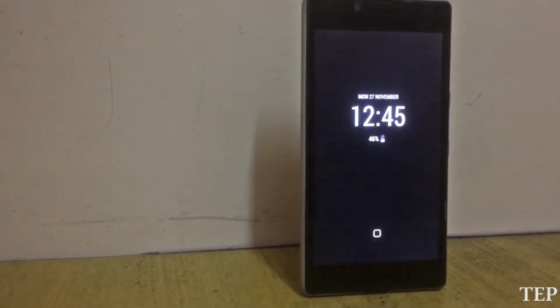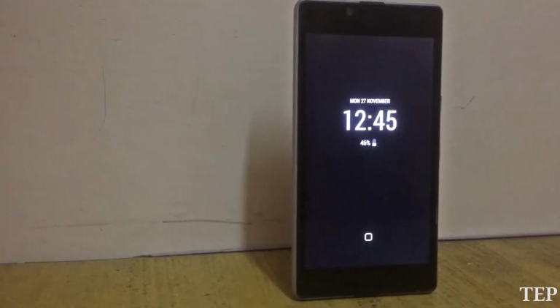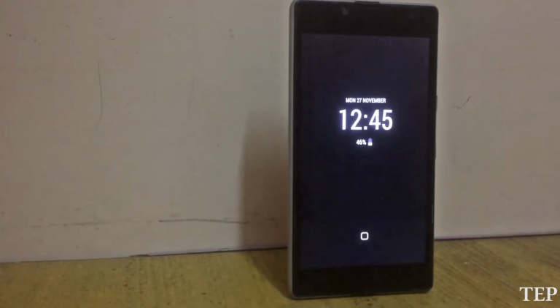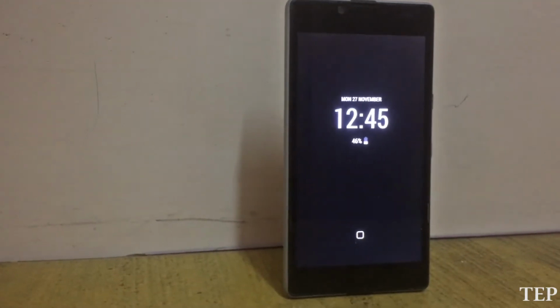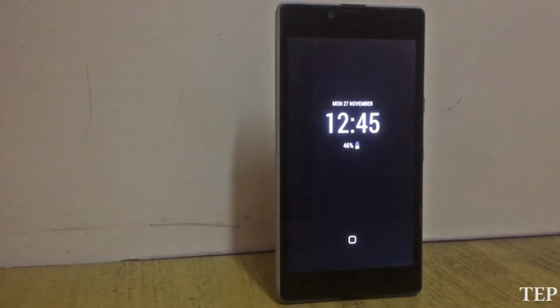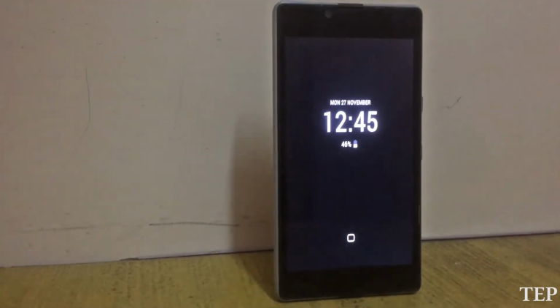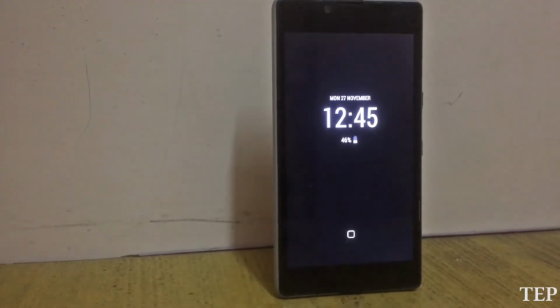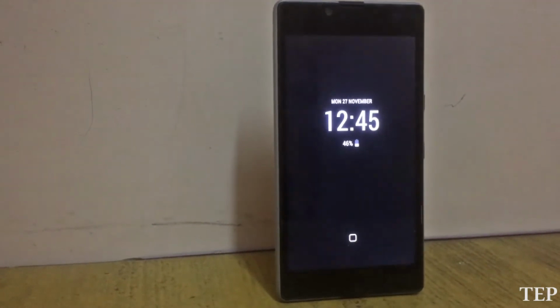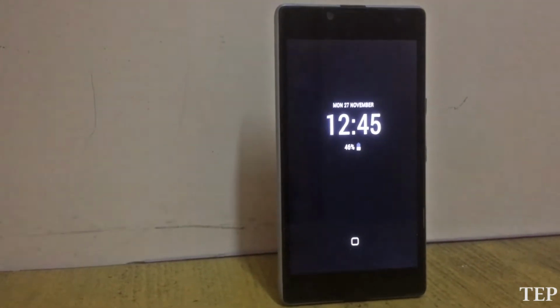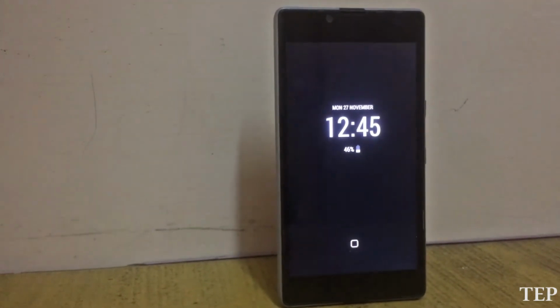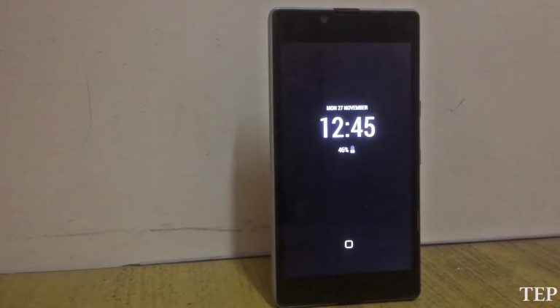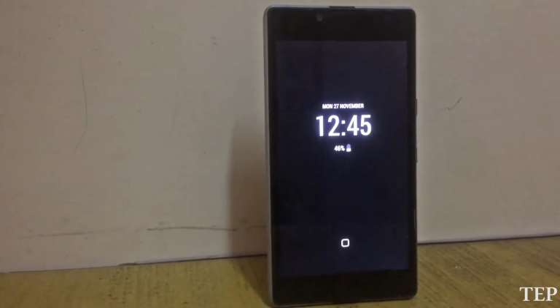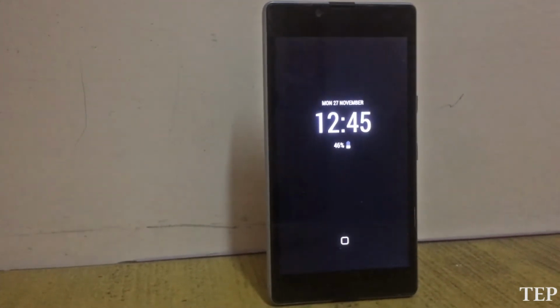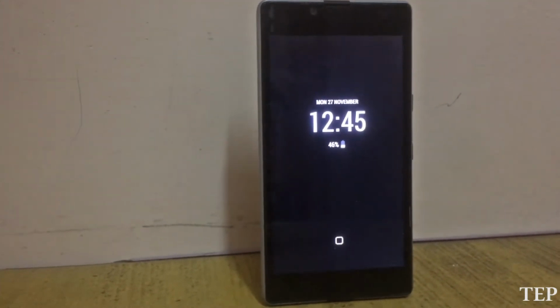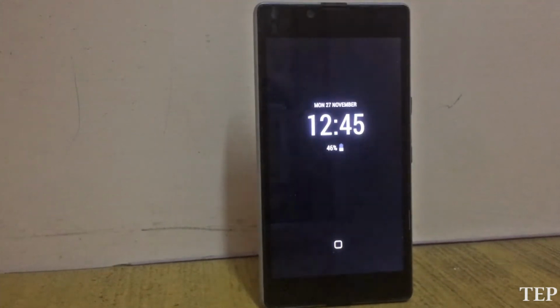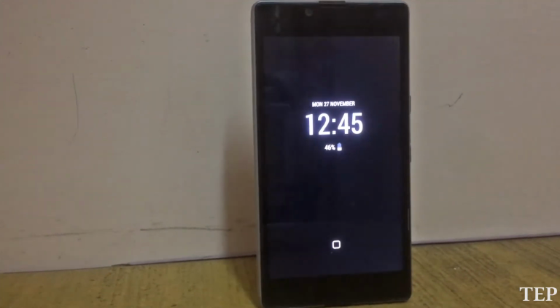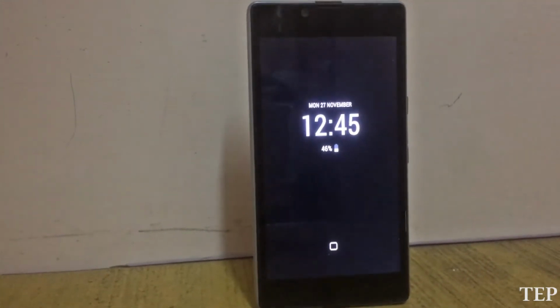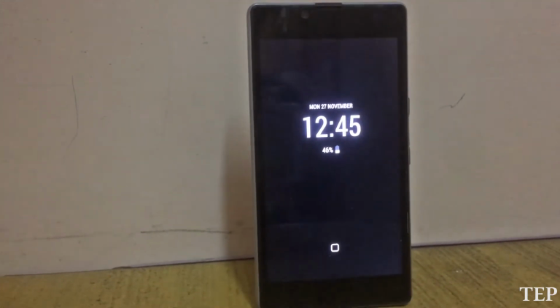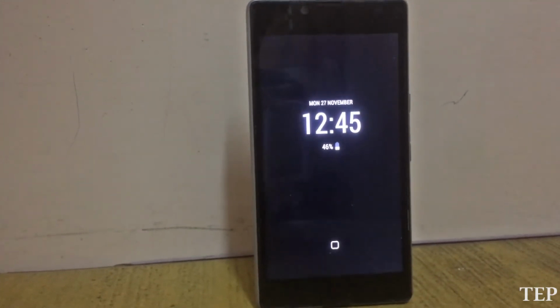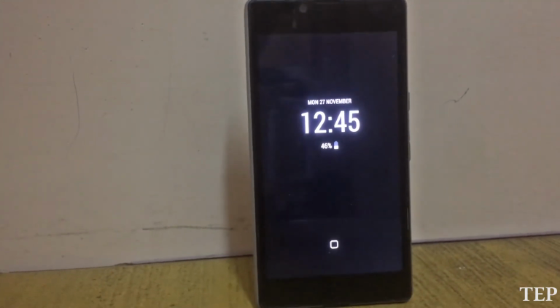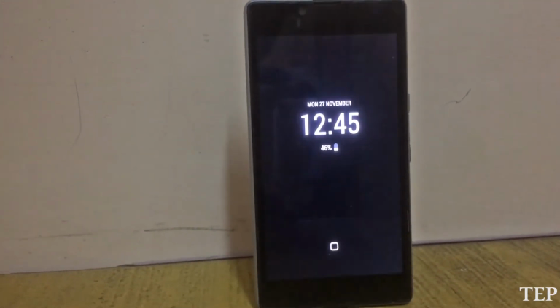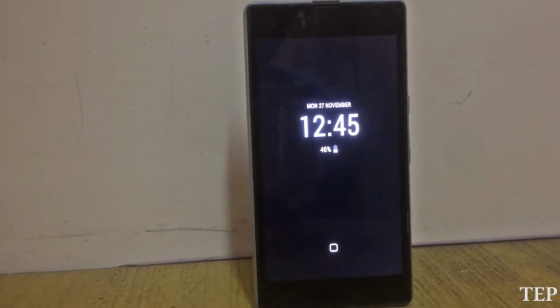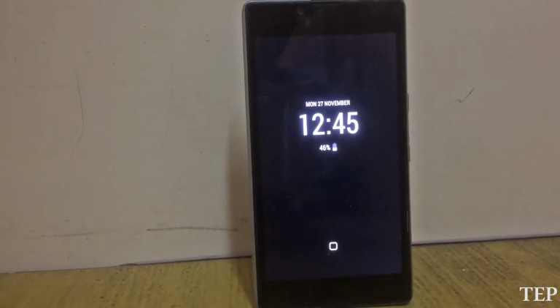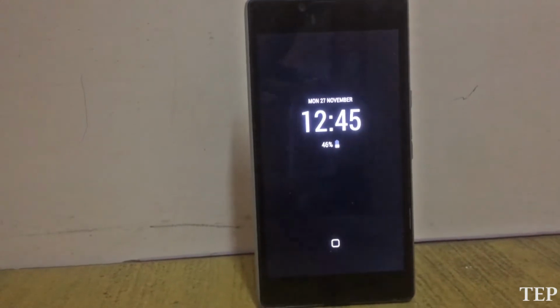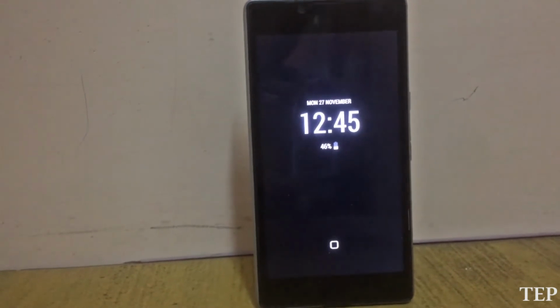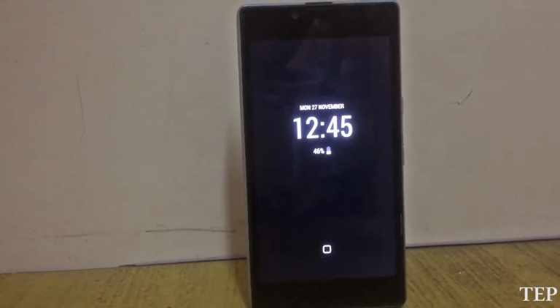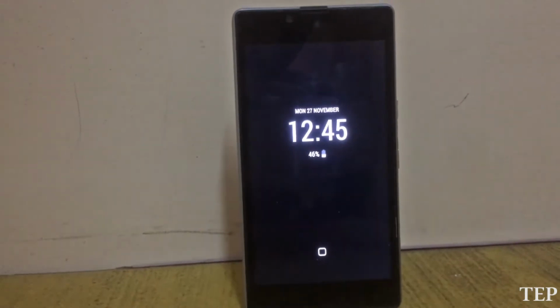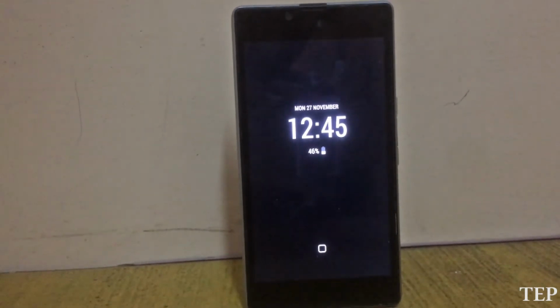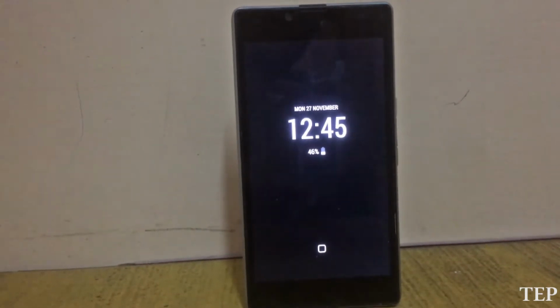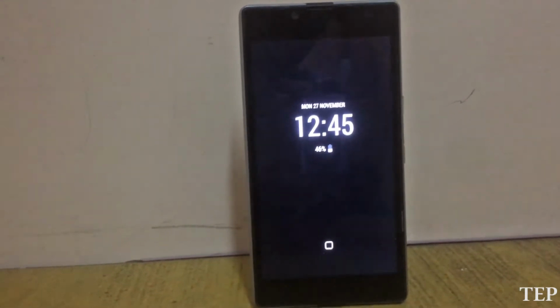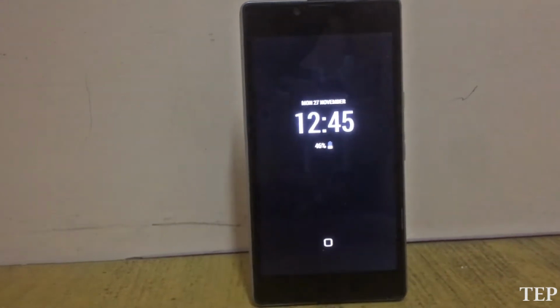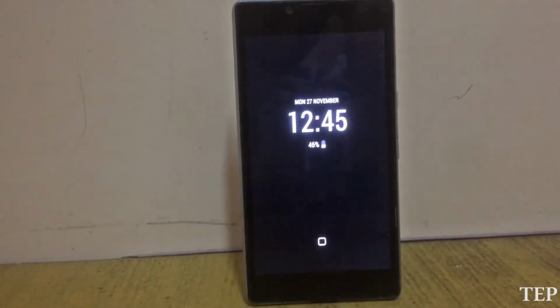Hi guys, today in this video we will see how to get the Pixel 2 always-on display on any Android smartphone.